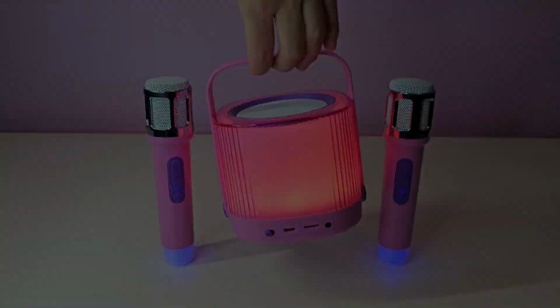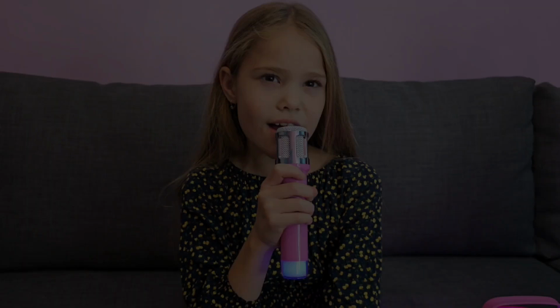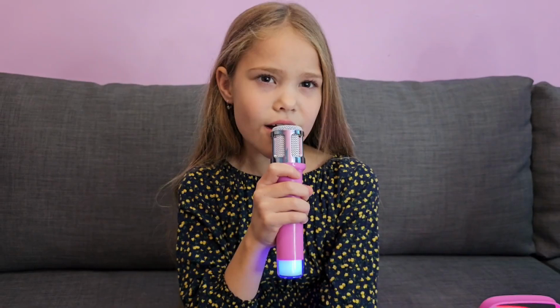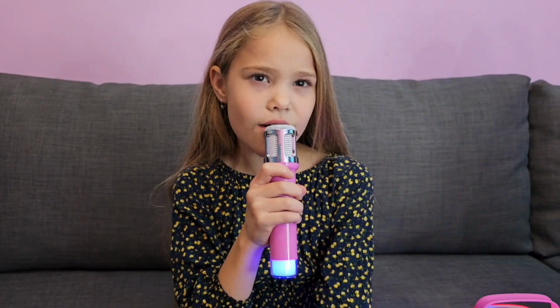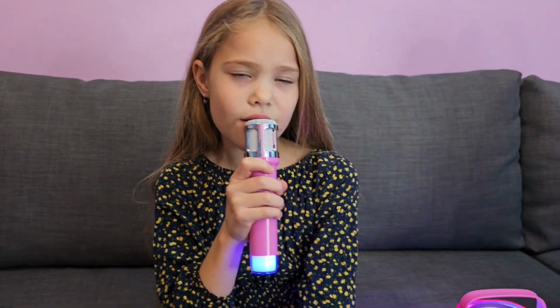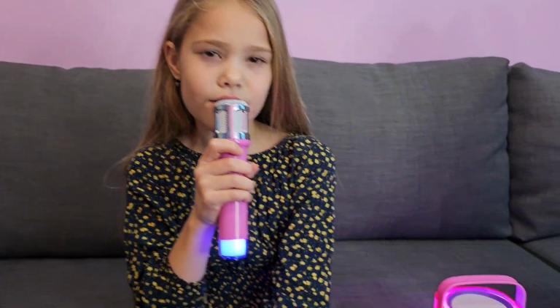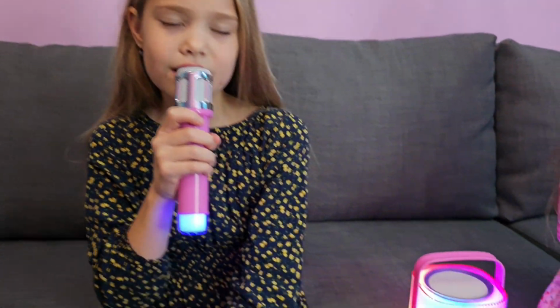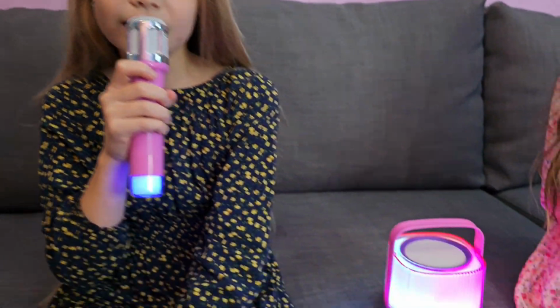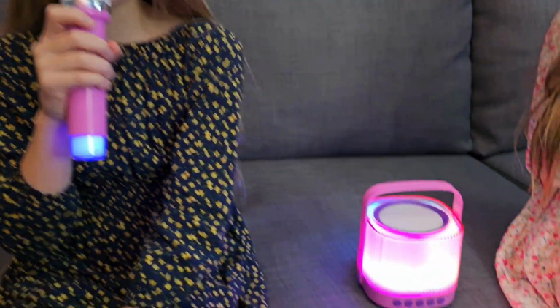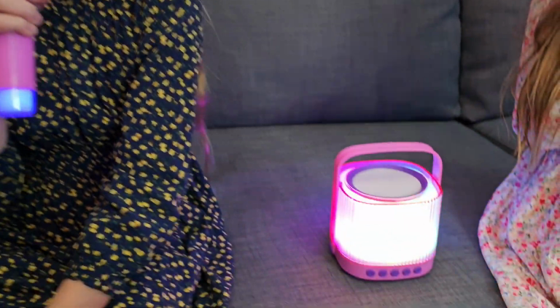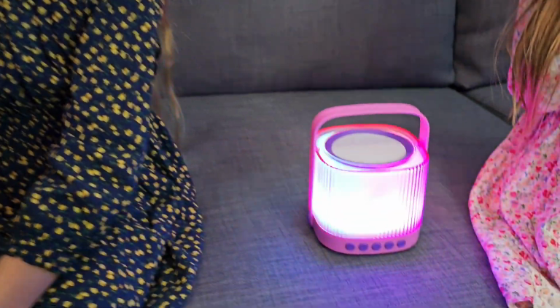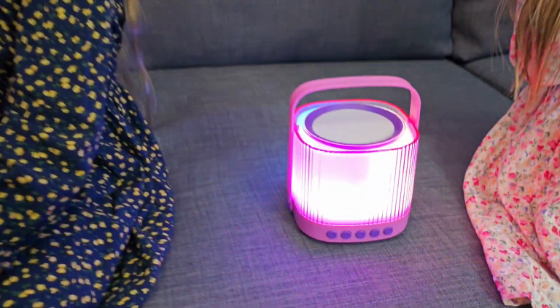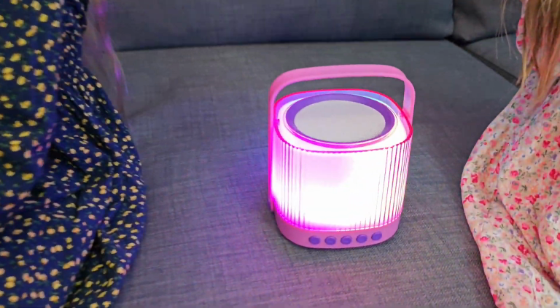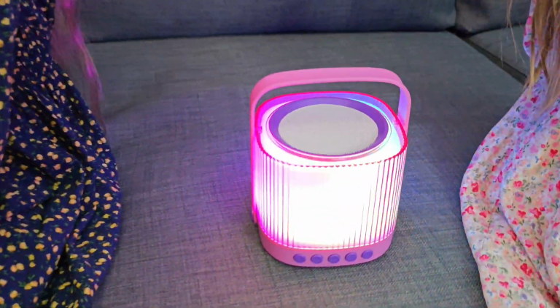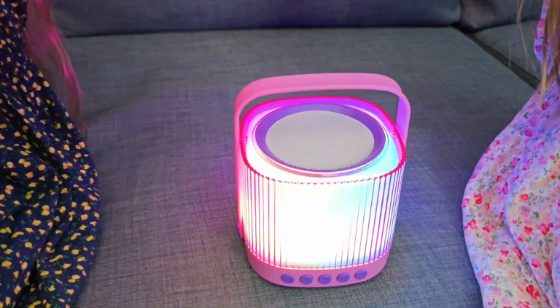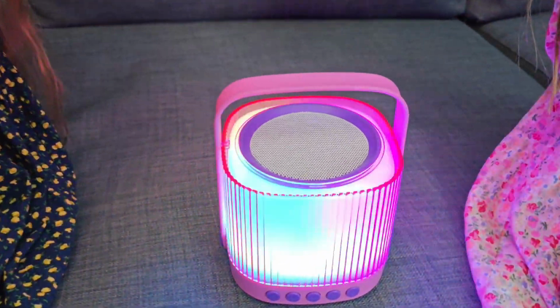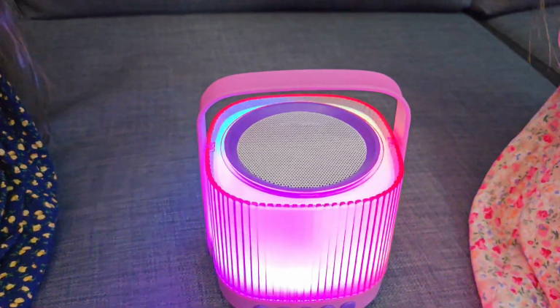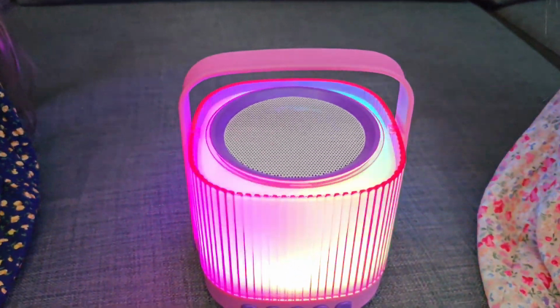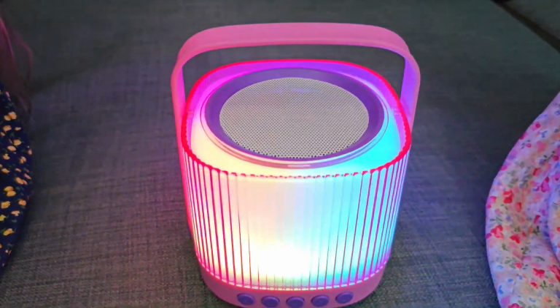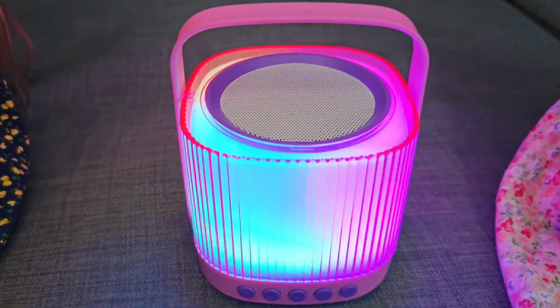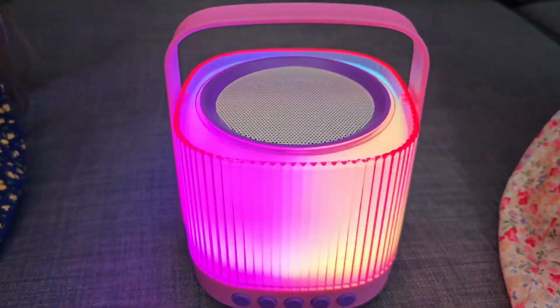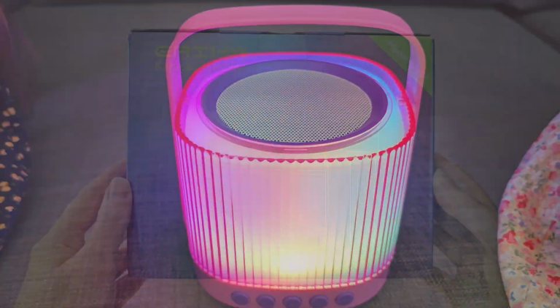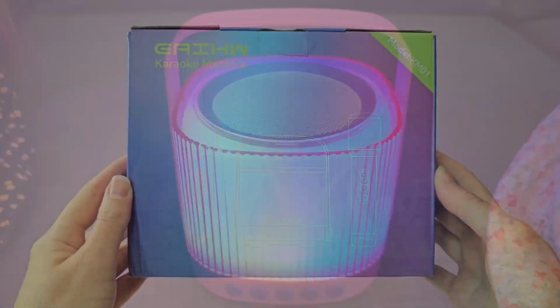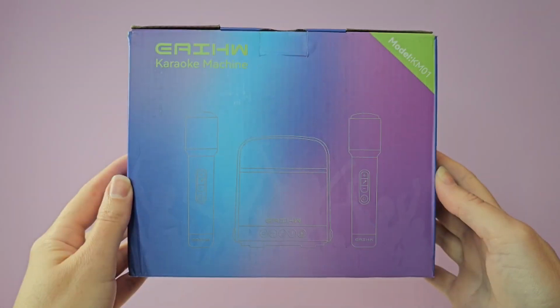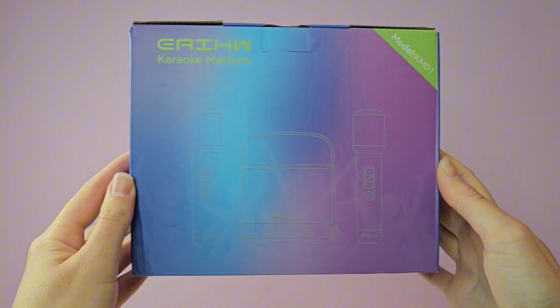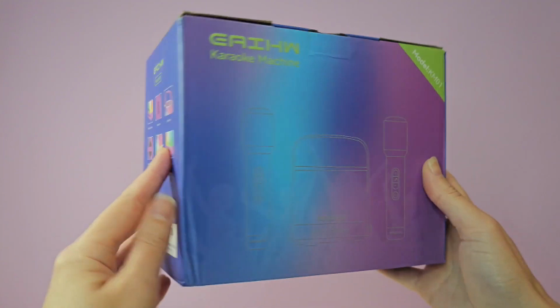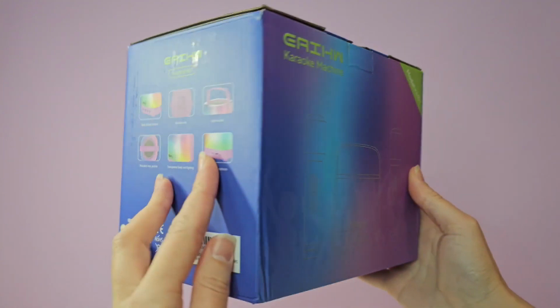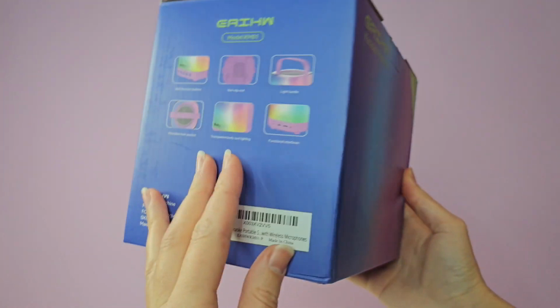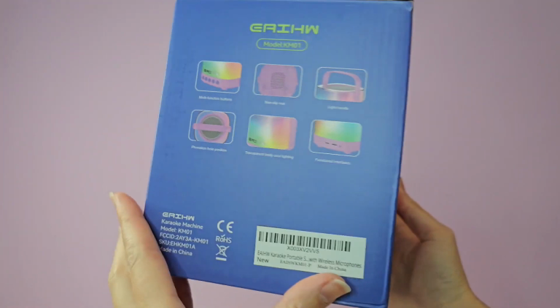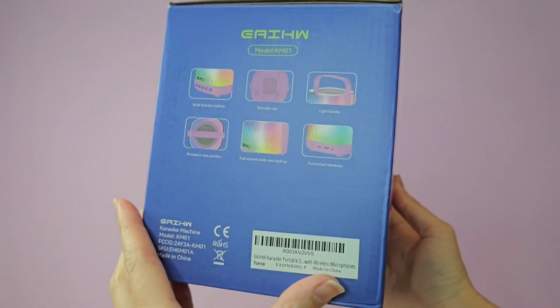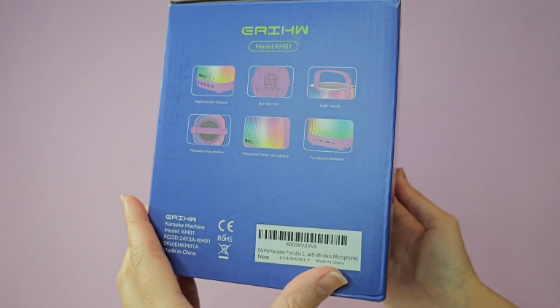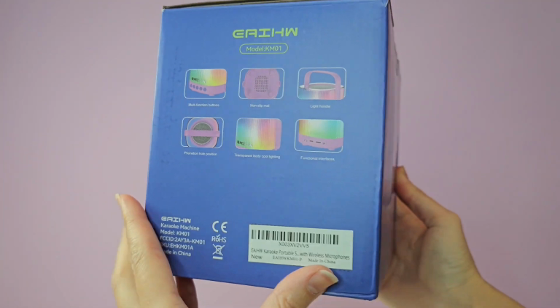This karaoke machine has a beautiful color design and exquisite gift box.